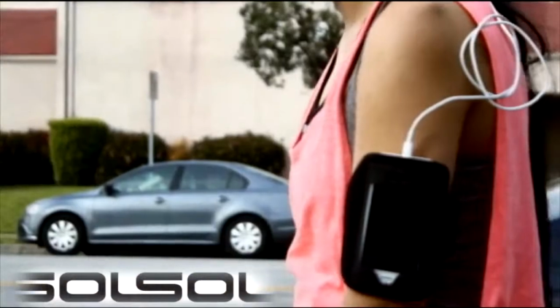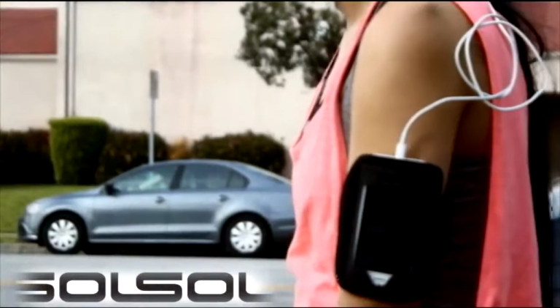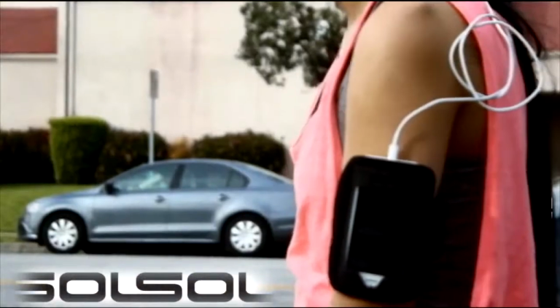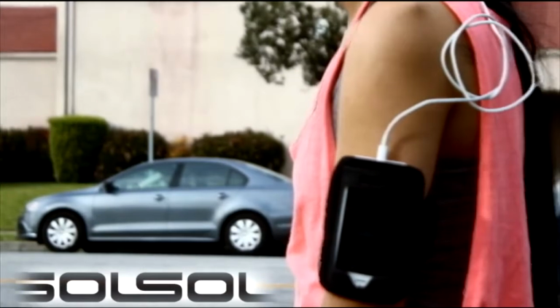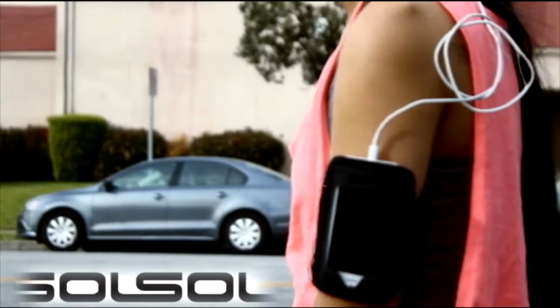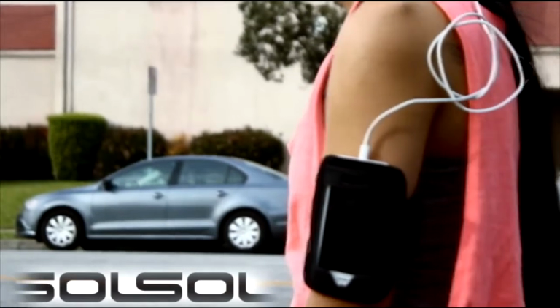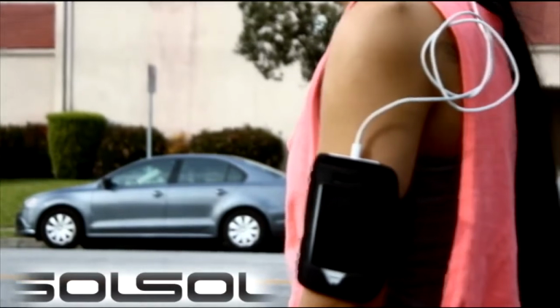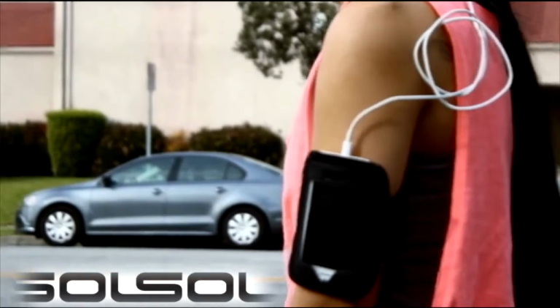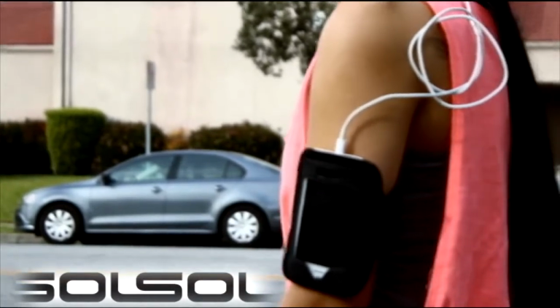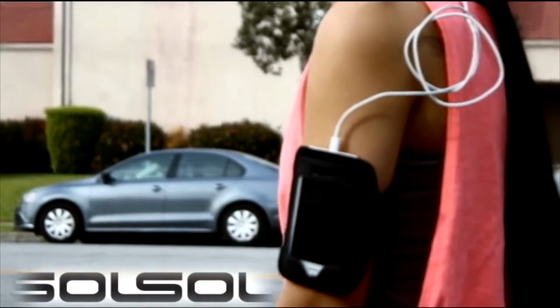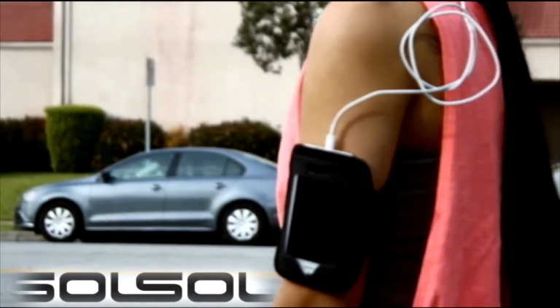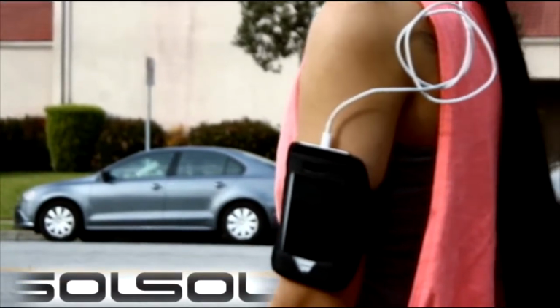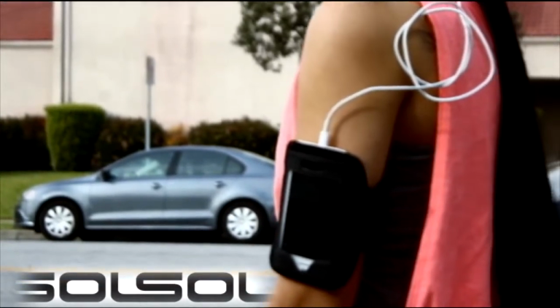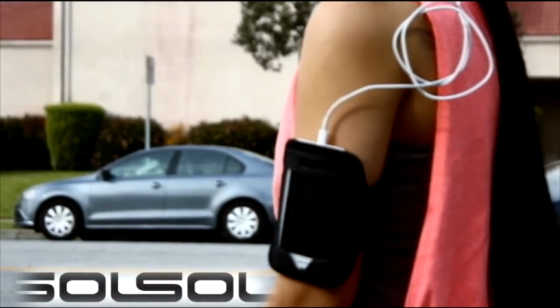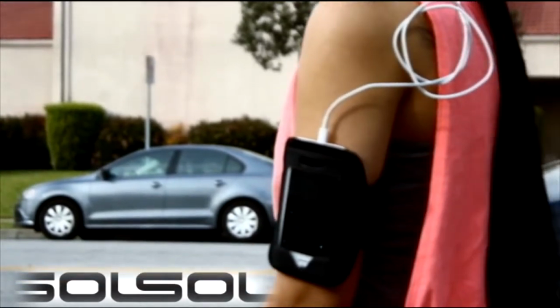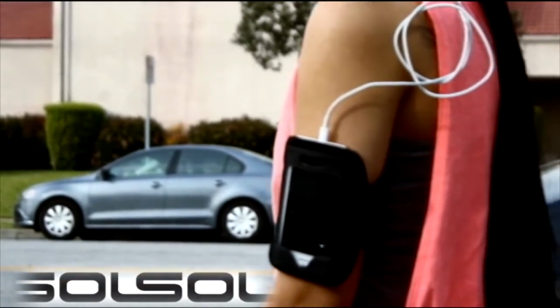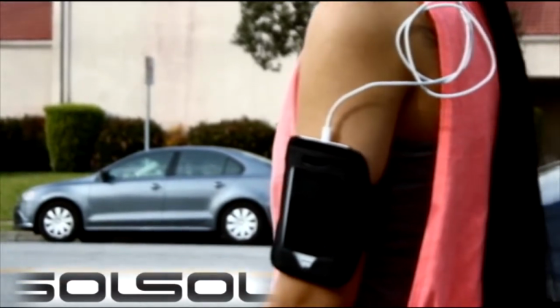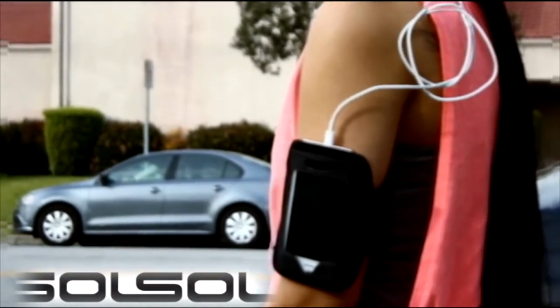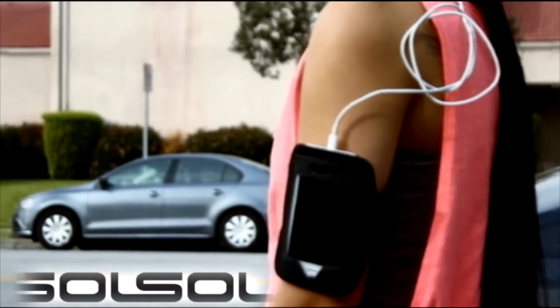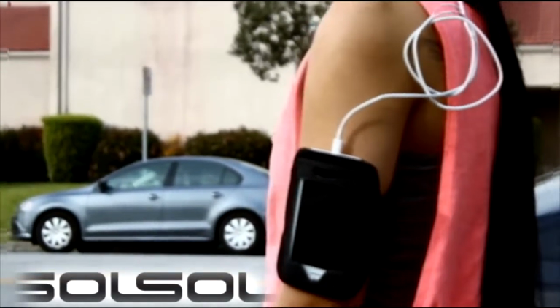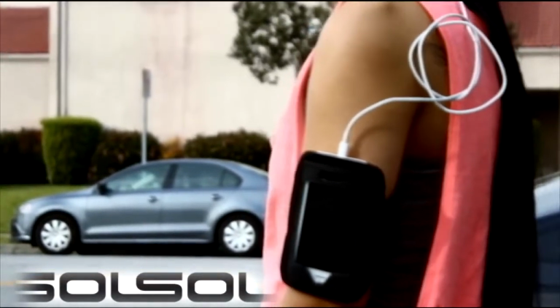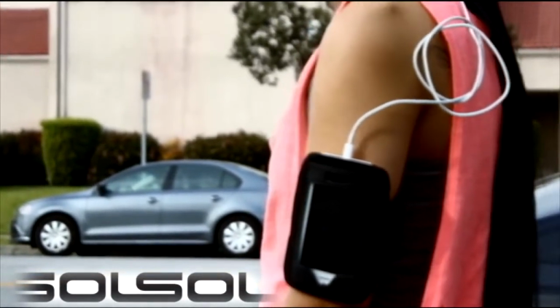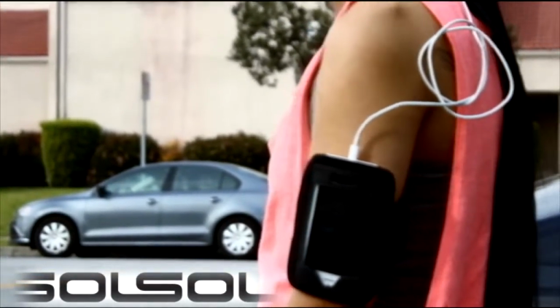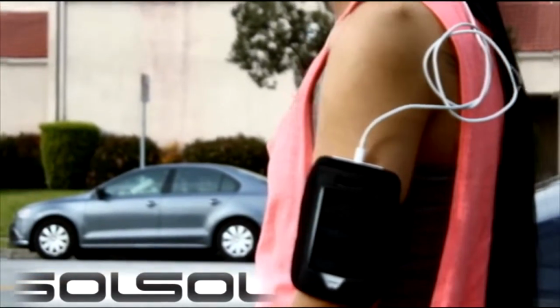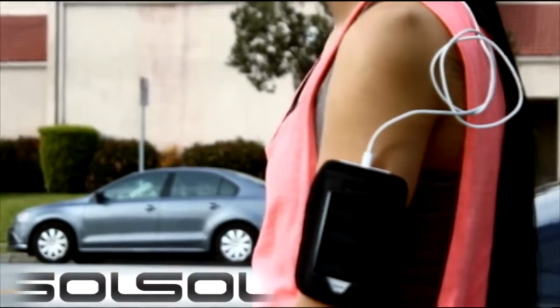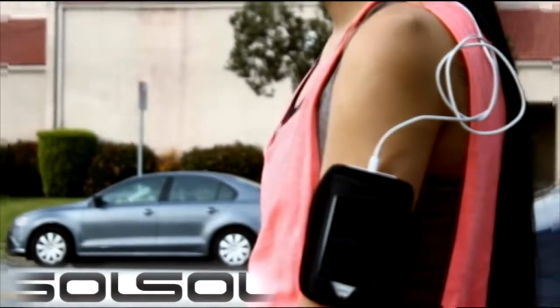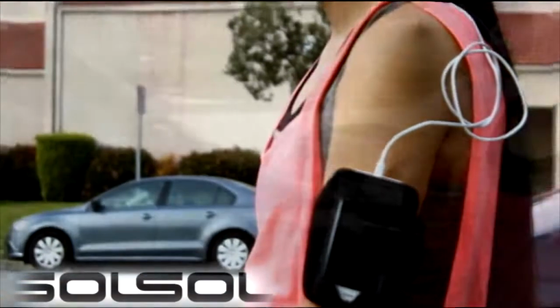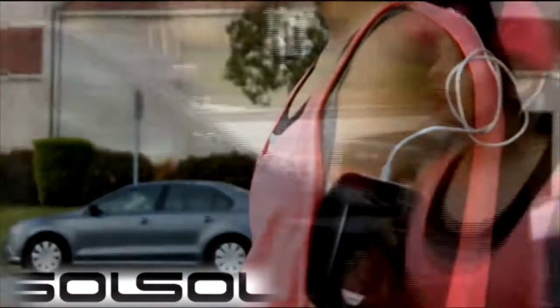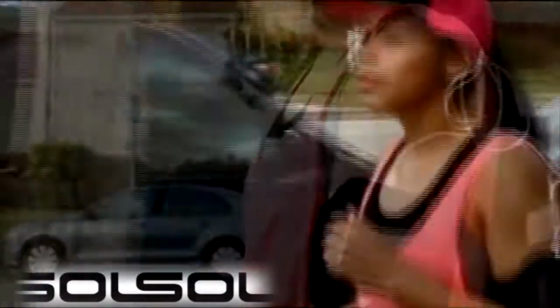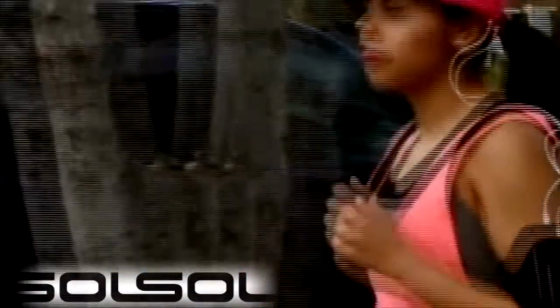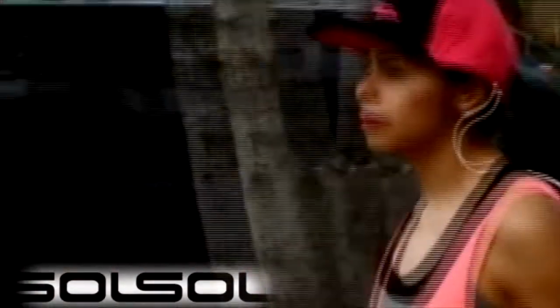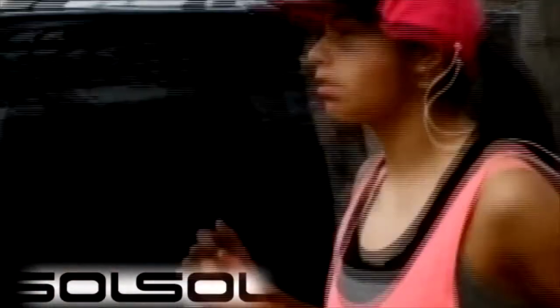Charge your iPhones, Androids, GoPros, tablets, Bluetooth speakers and much more.